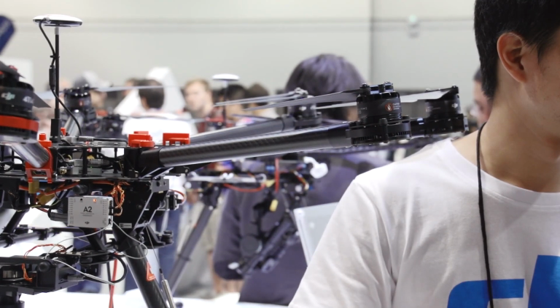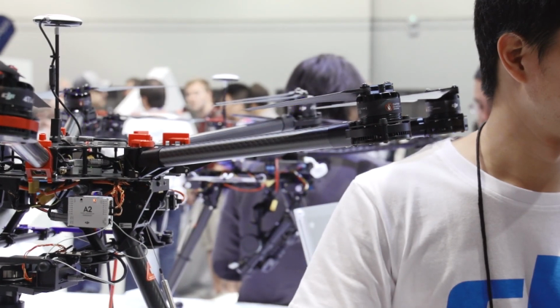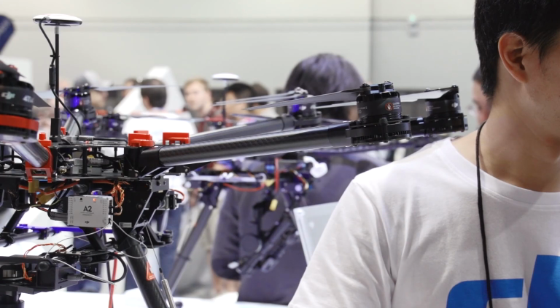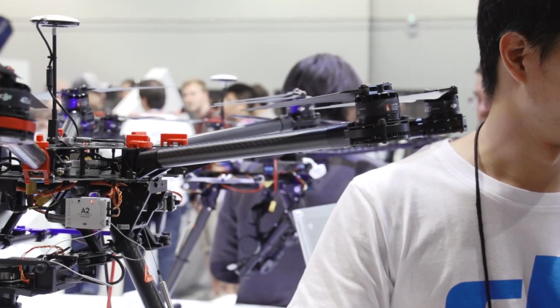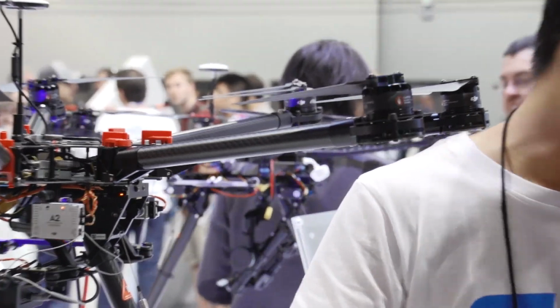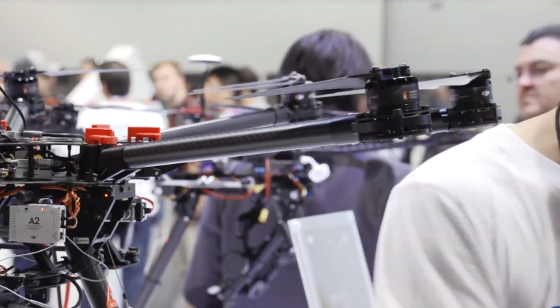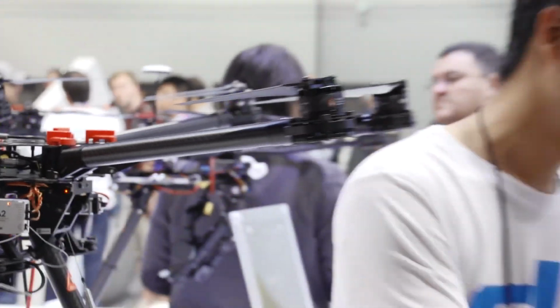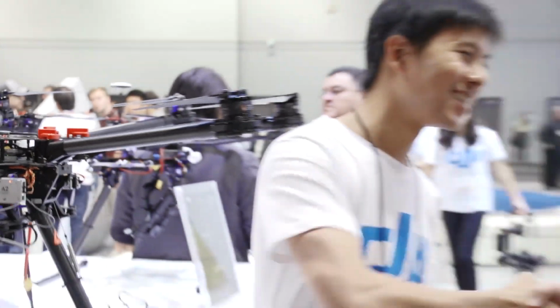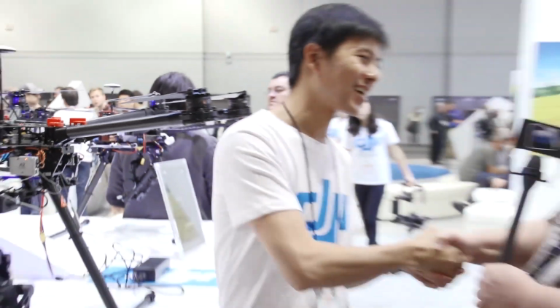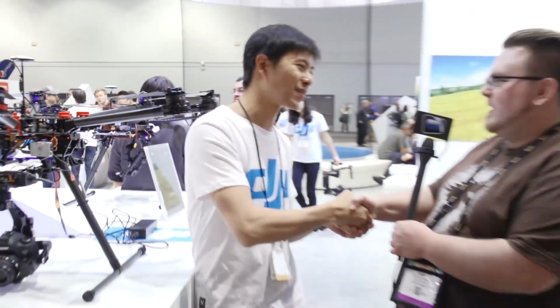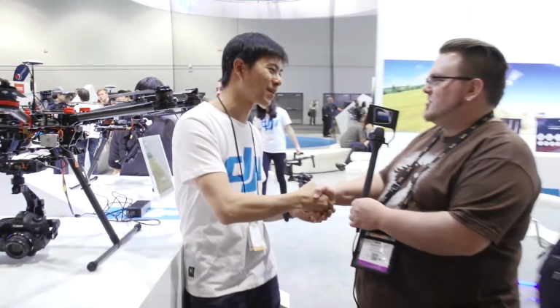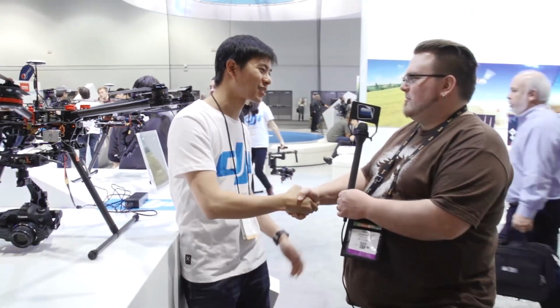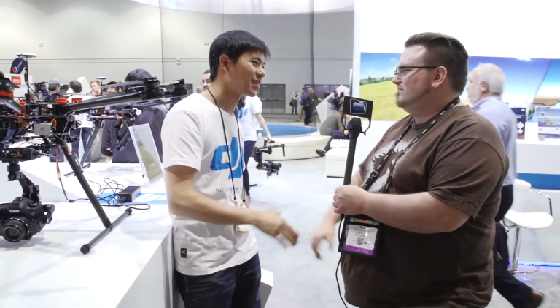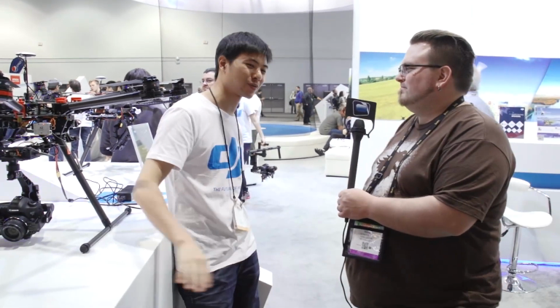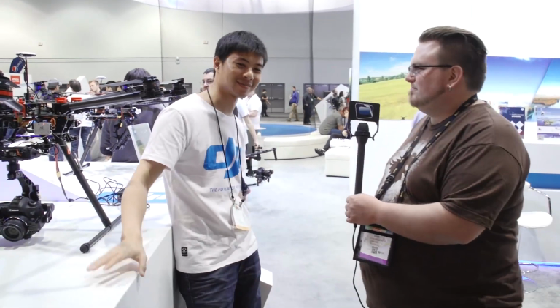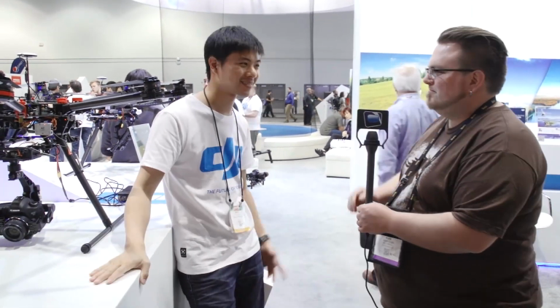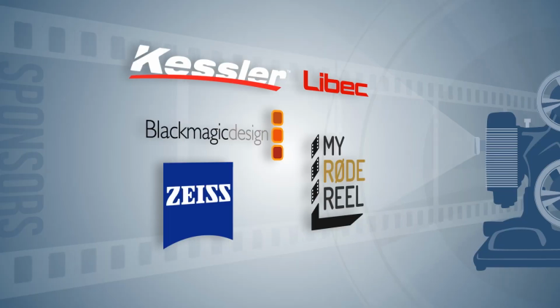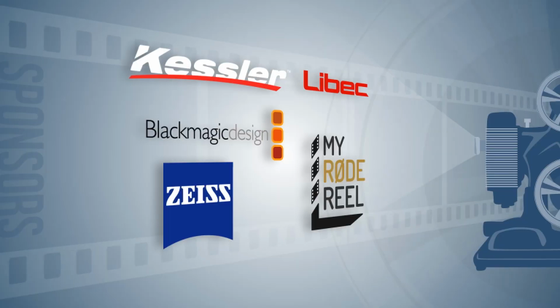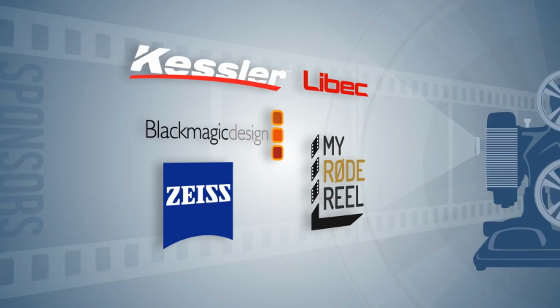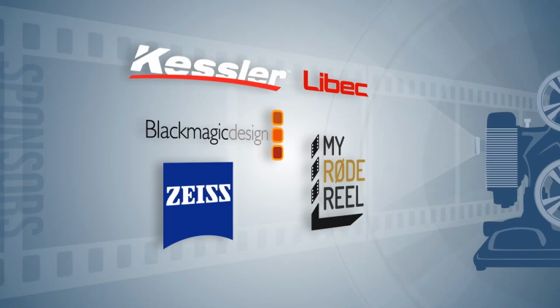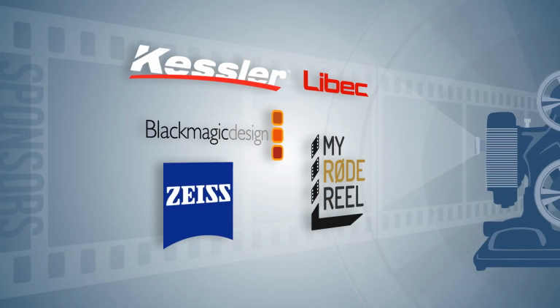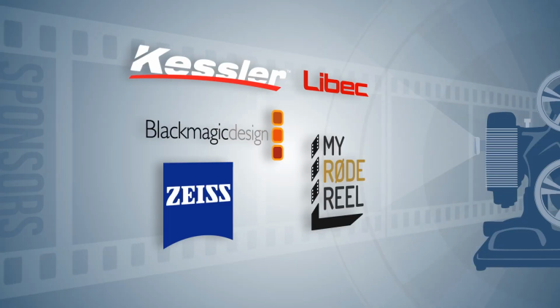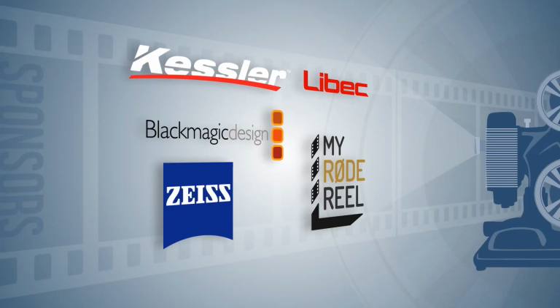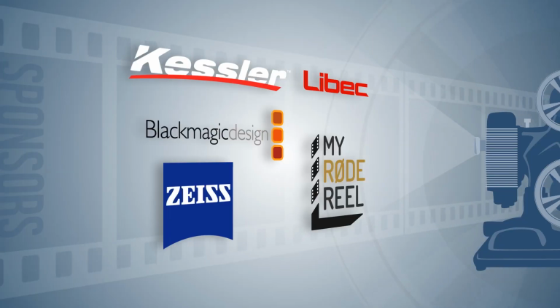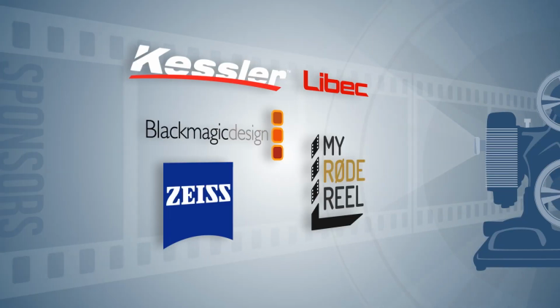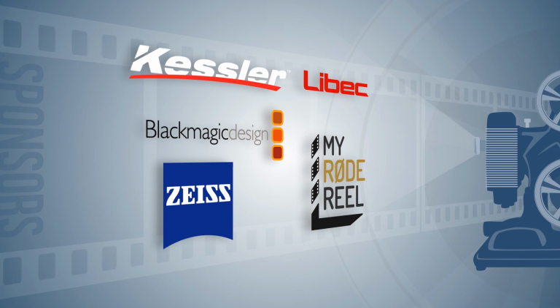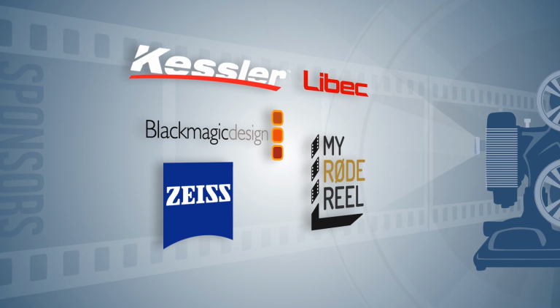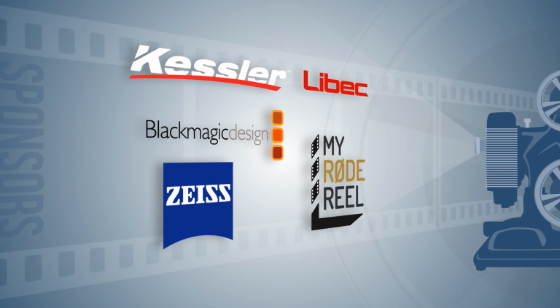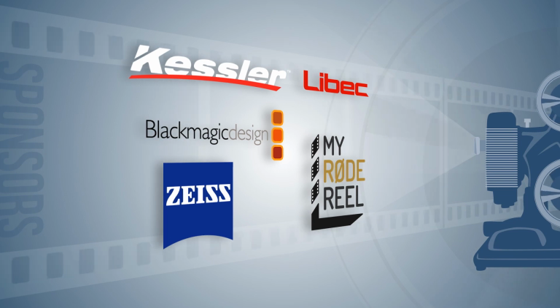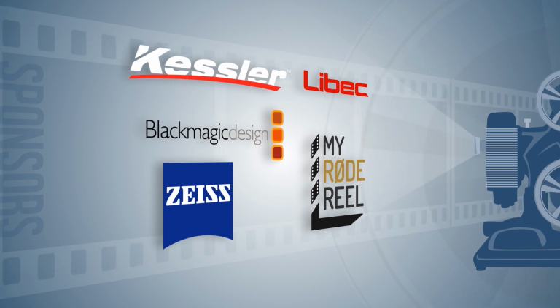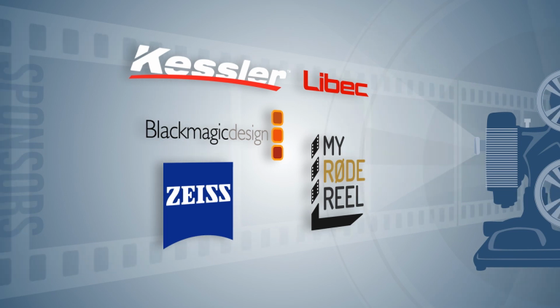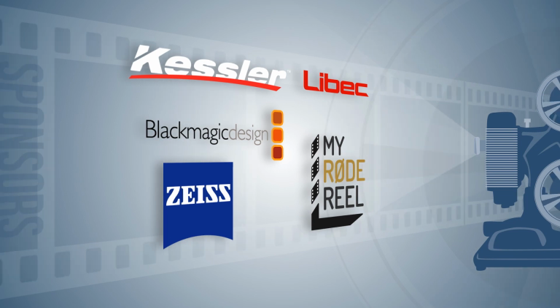Thank you very much. Have a good show. Special thanks to our sponsors for making our NAB coverage possible.